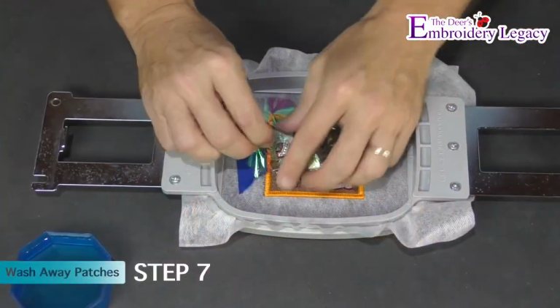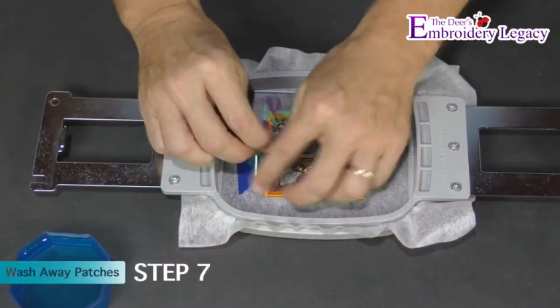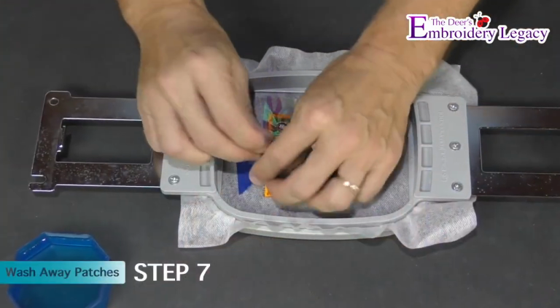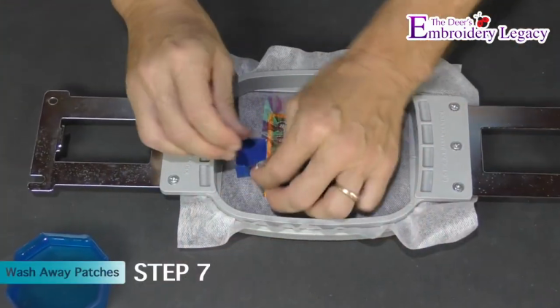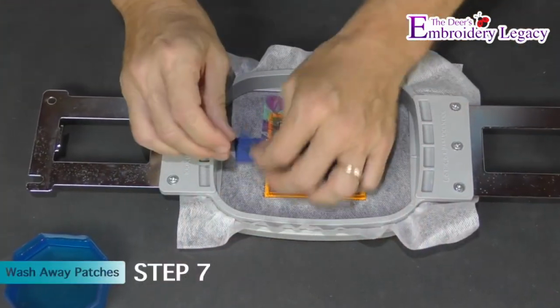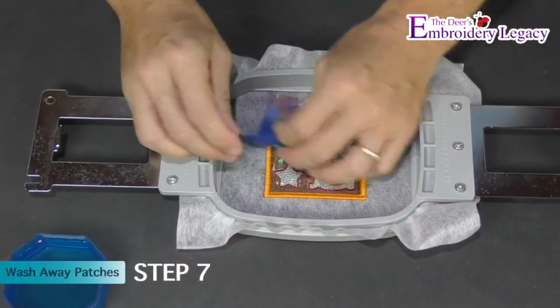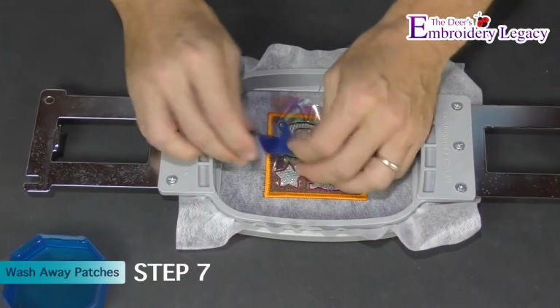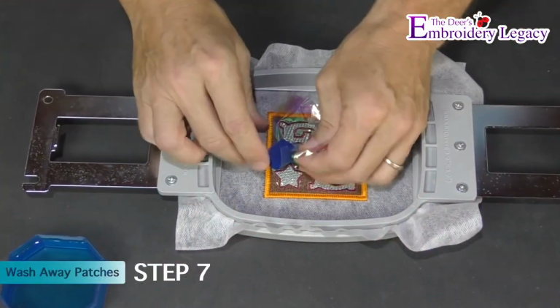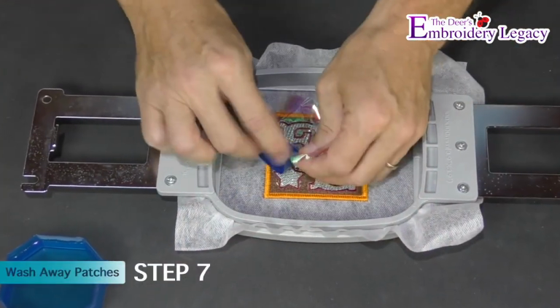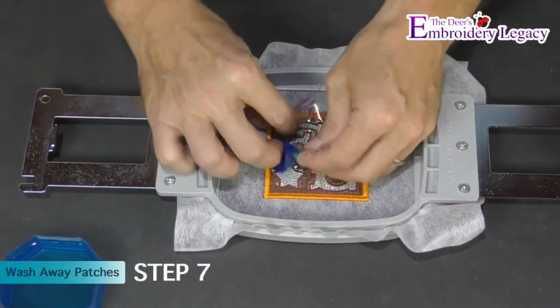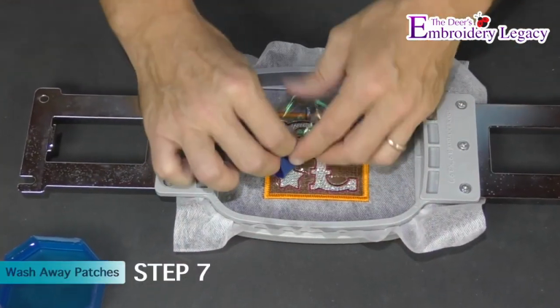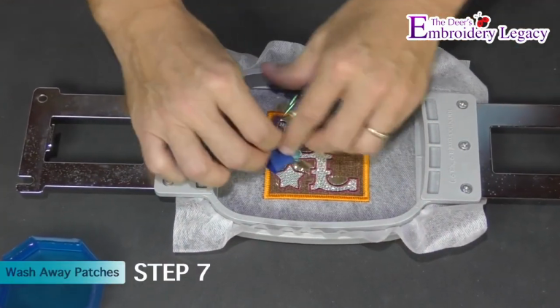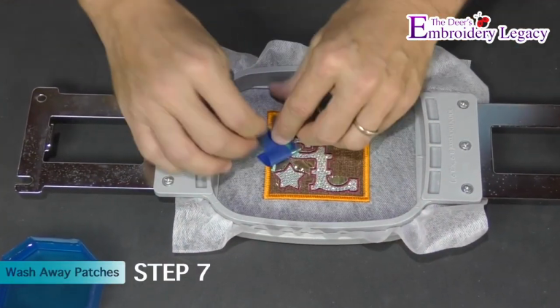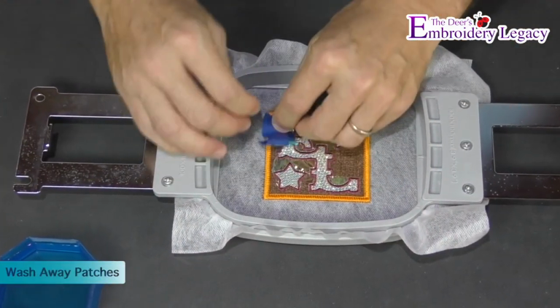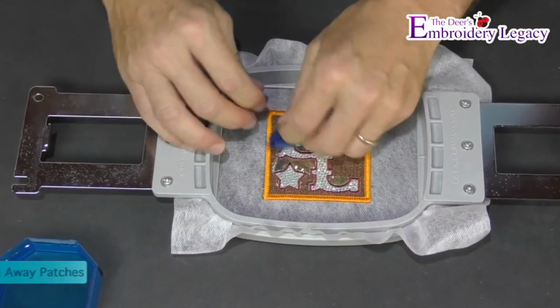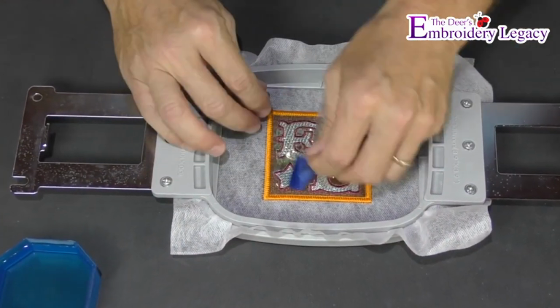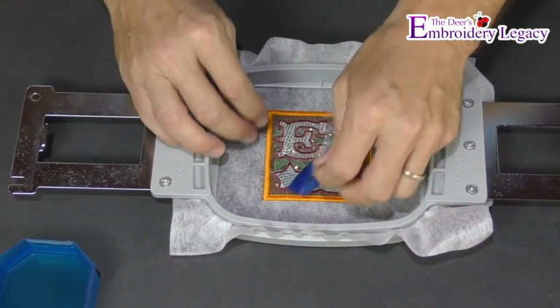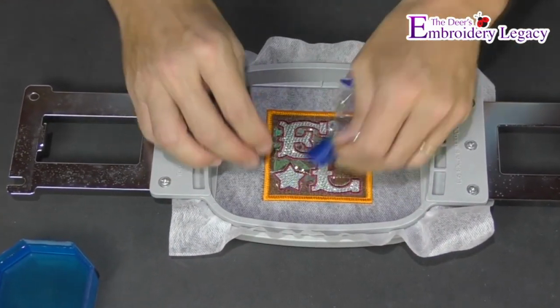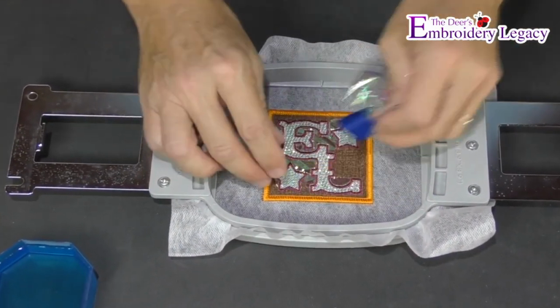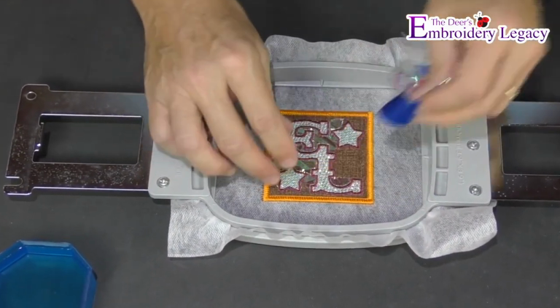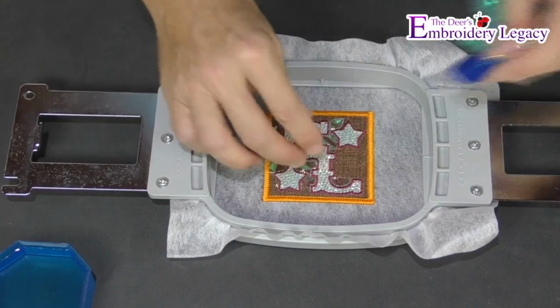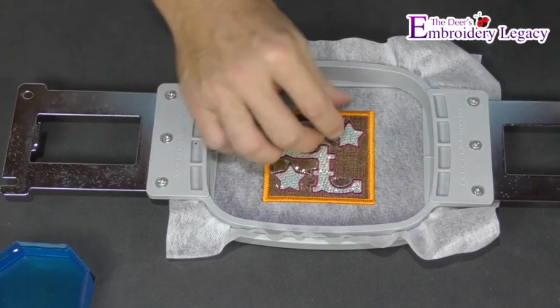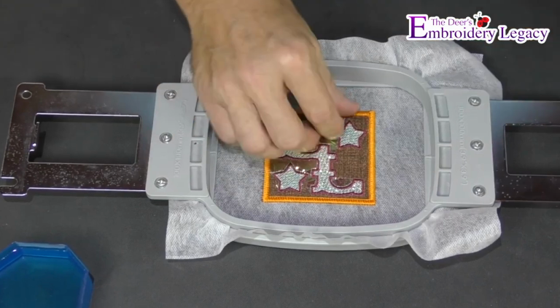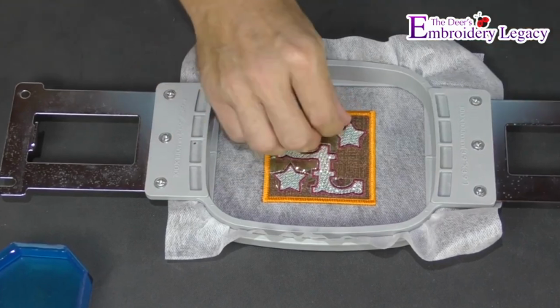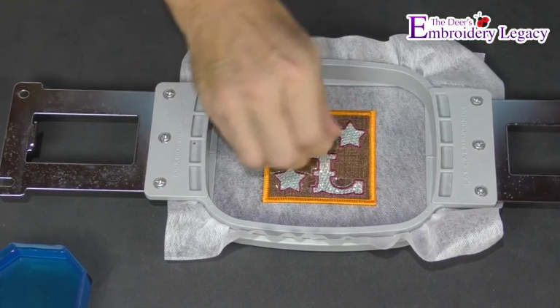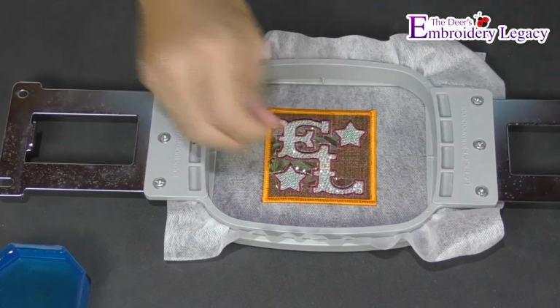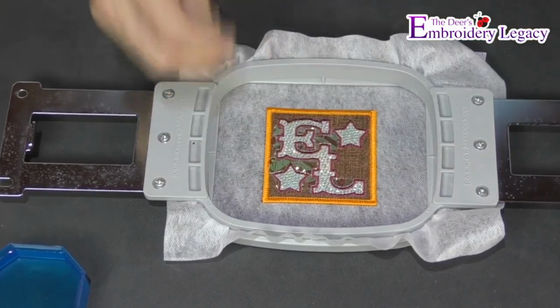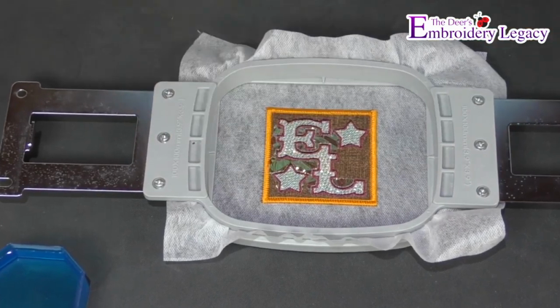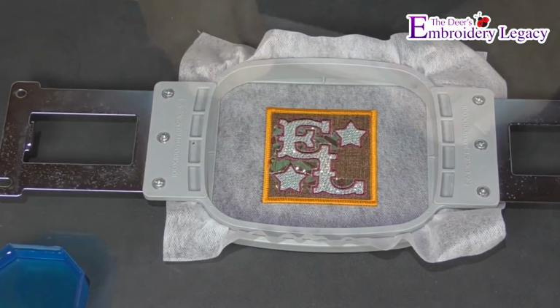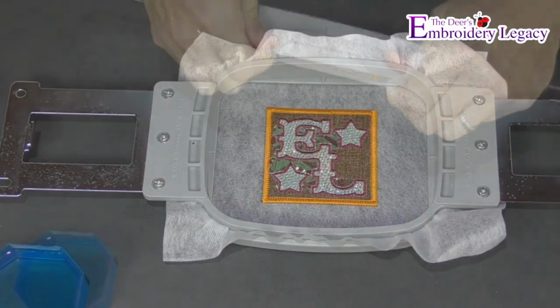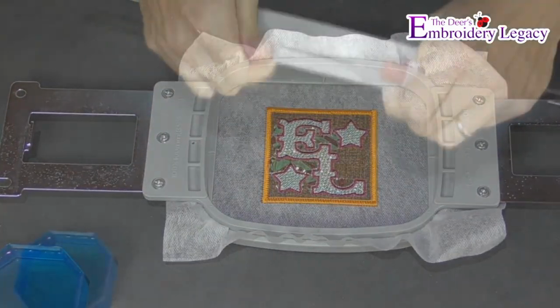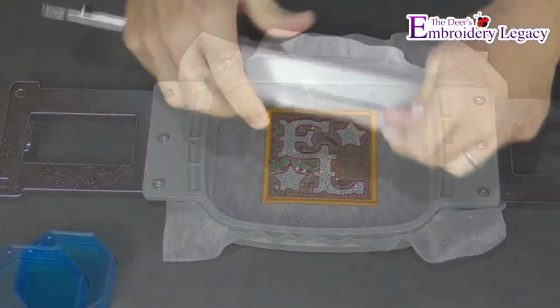In step 7 we will tear away the excess mylar from the patch and remove it from the hoop.